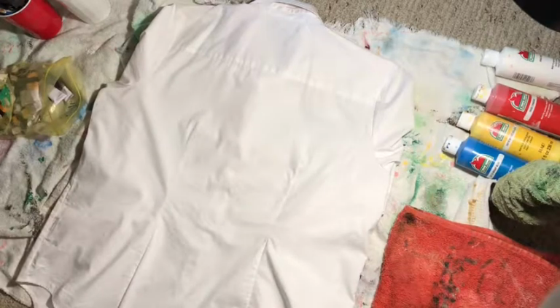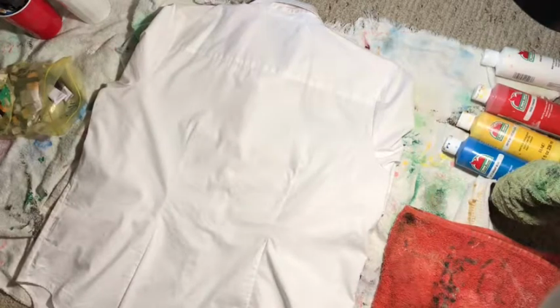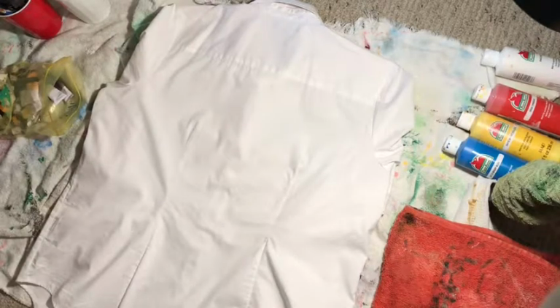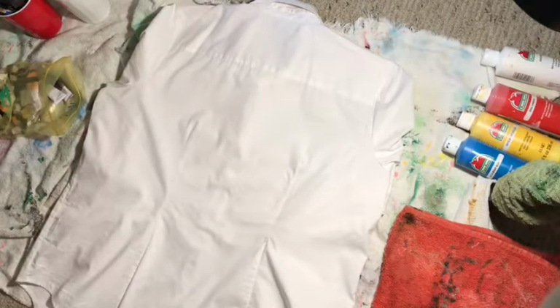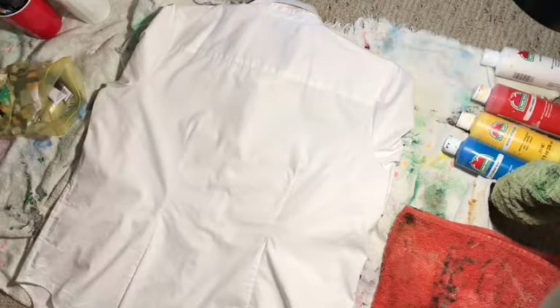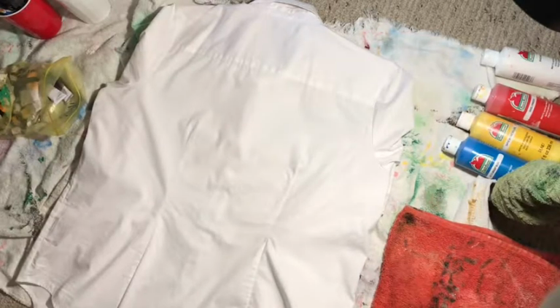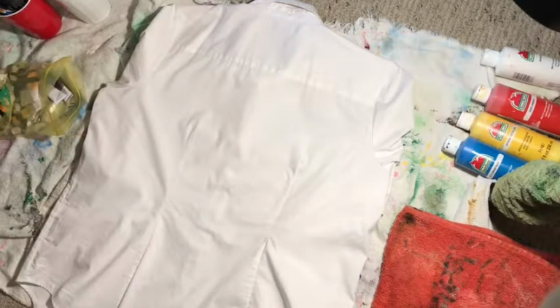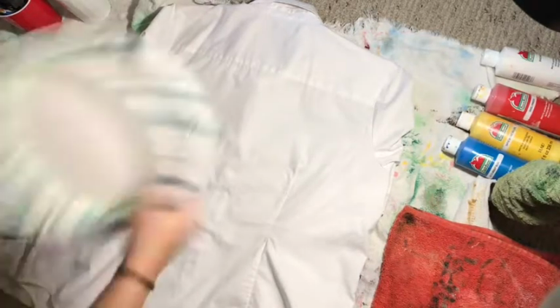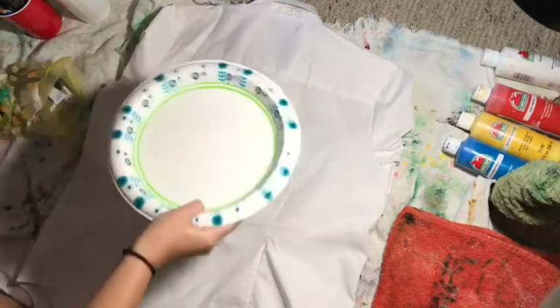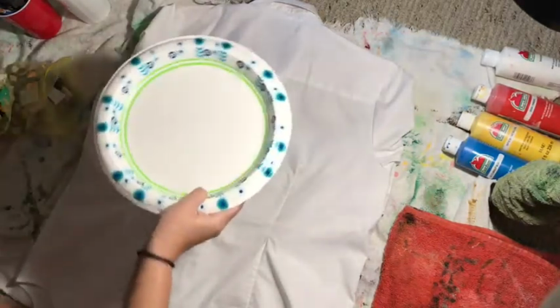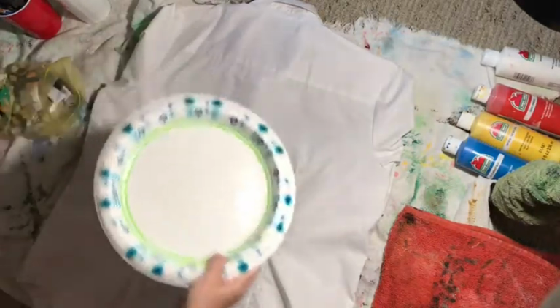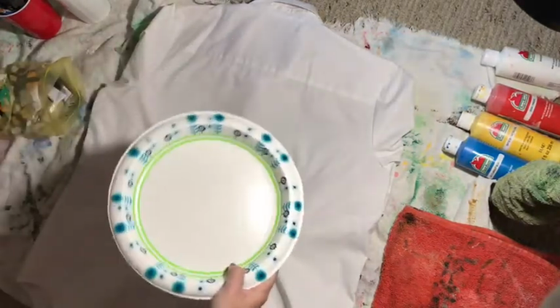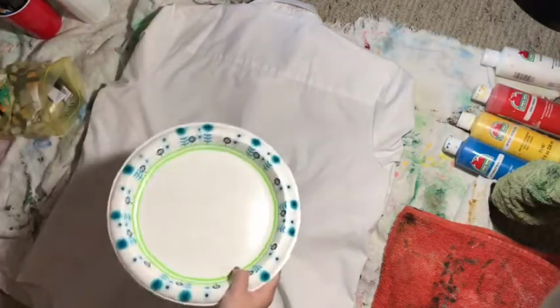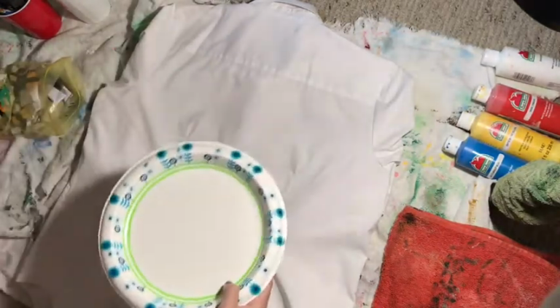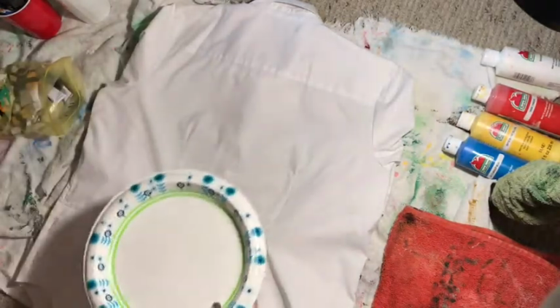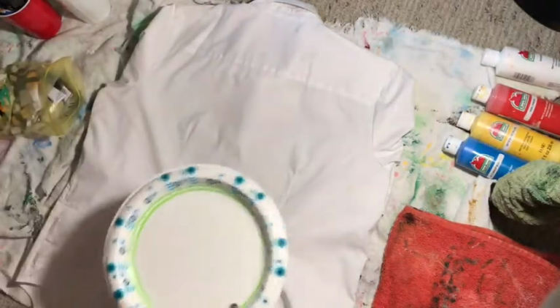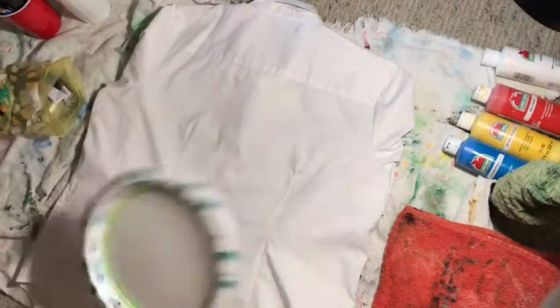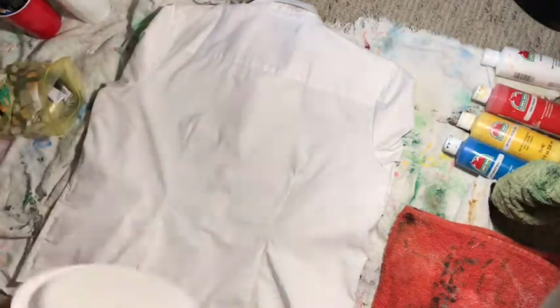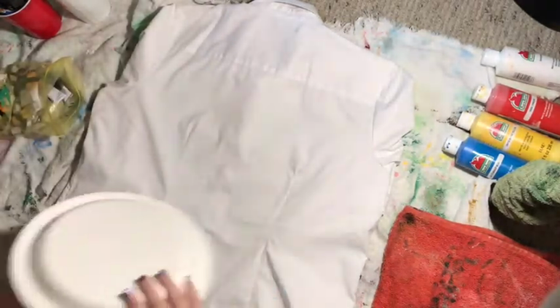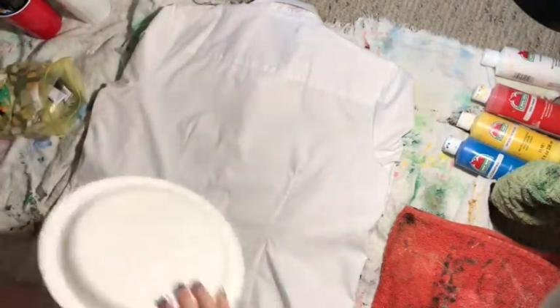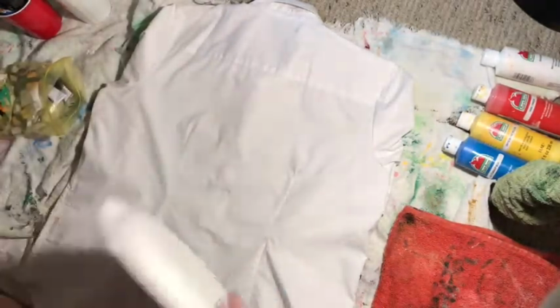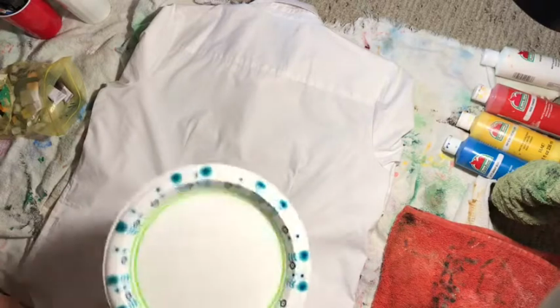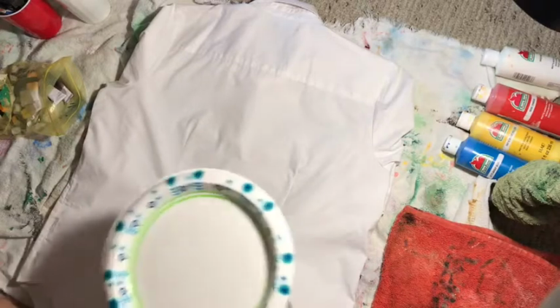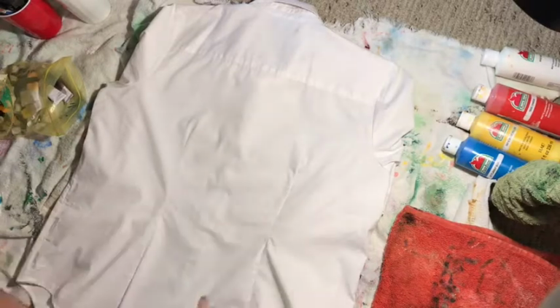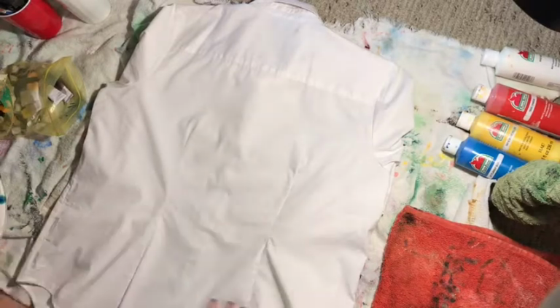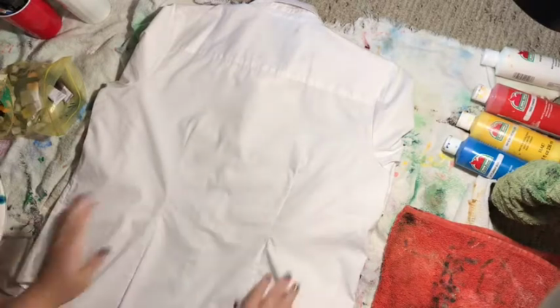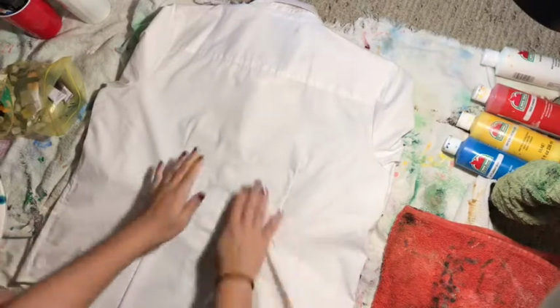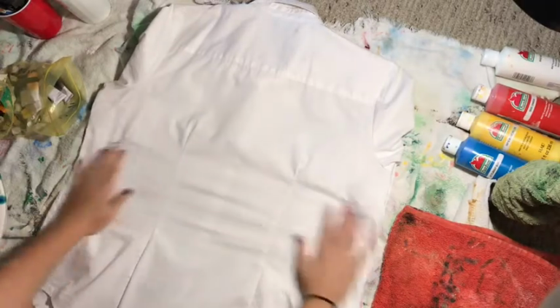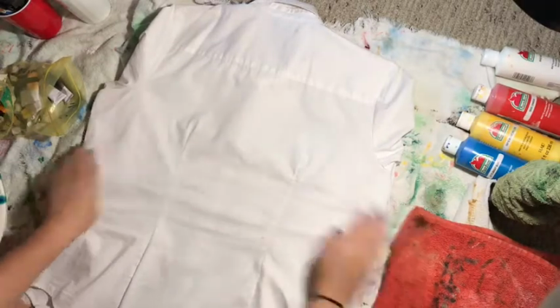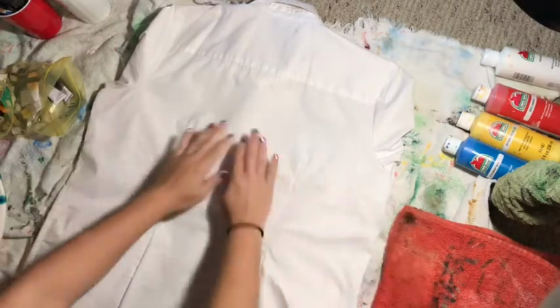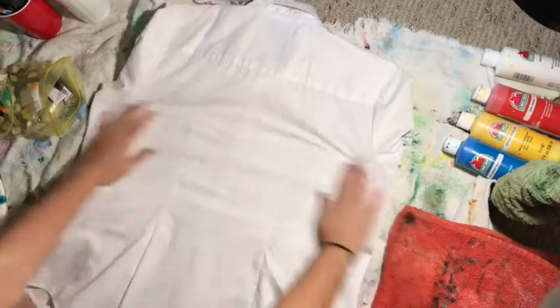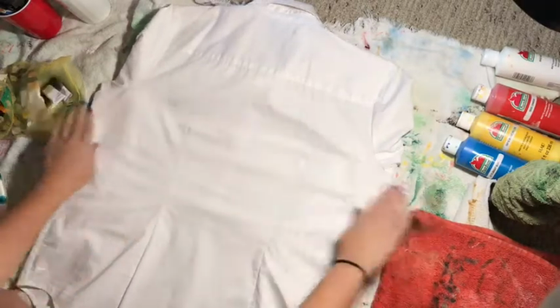So today I got this plate for my paint instead of a cardboard slab. All right, let's flatten this out.